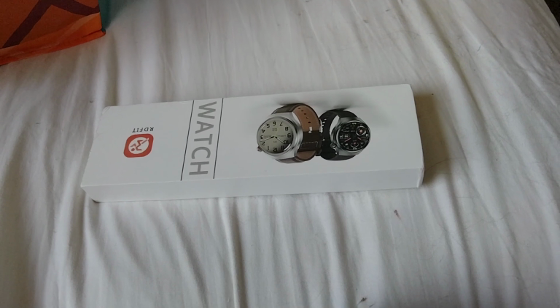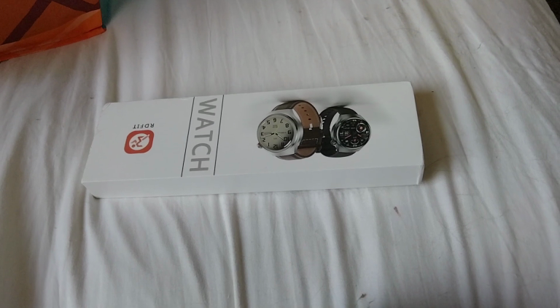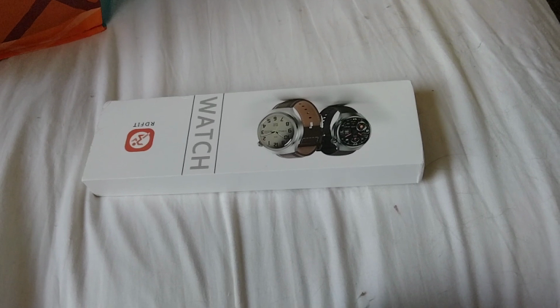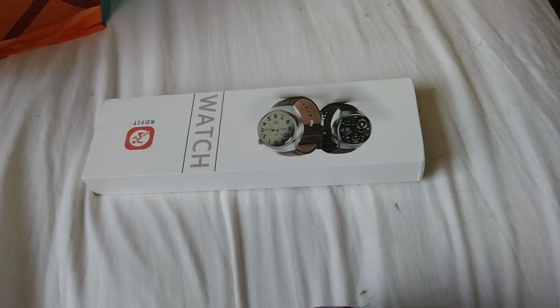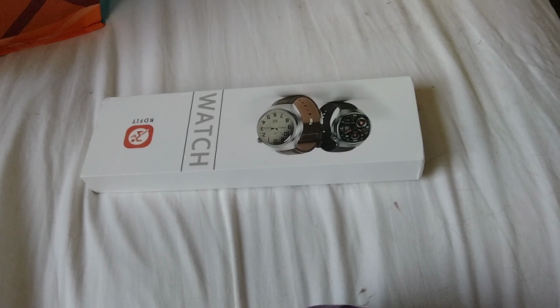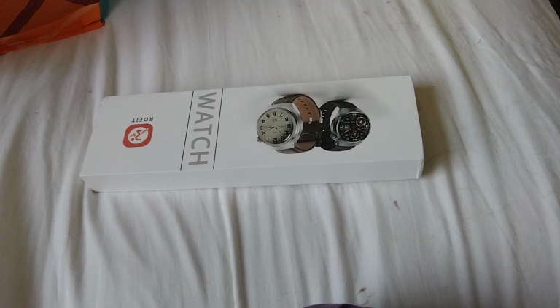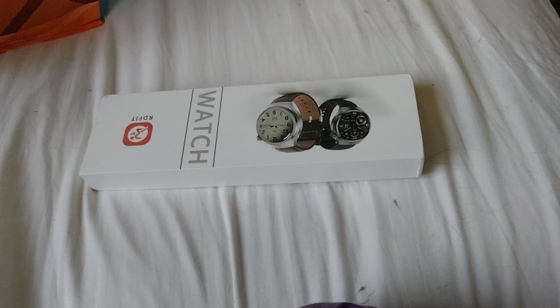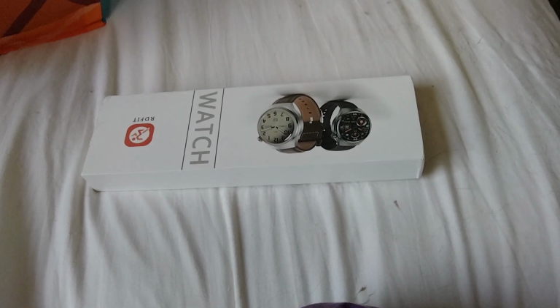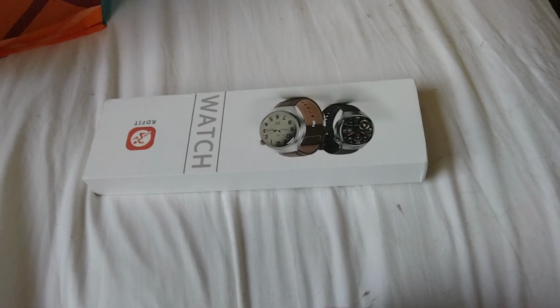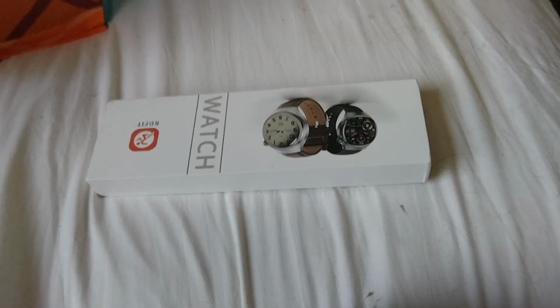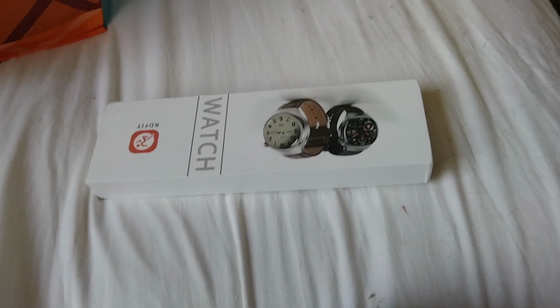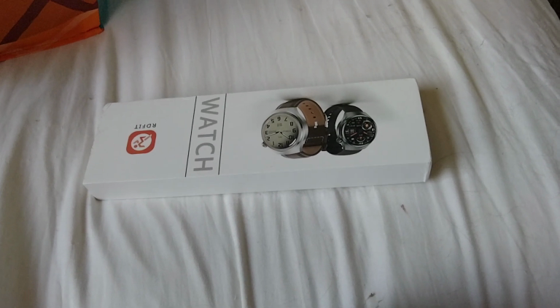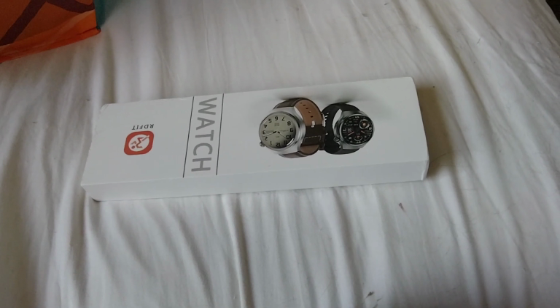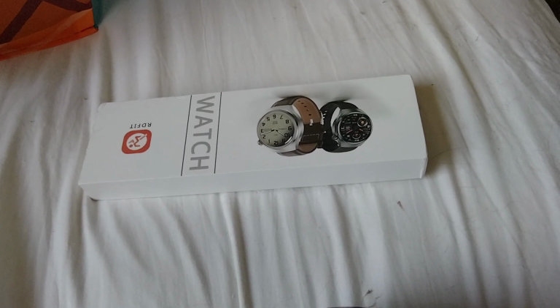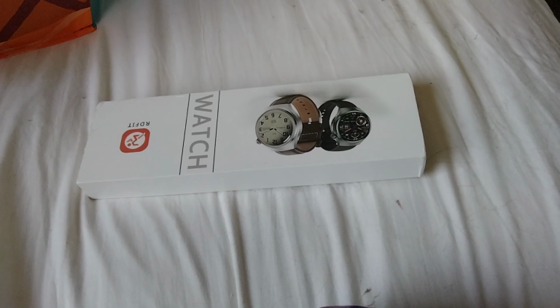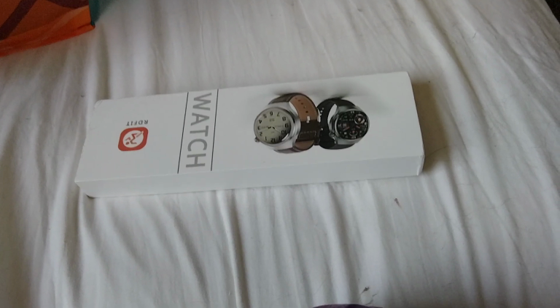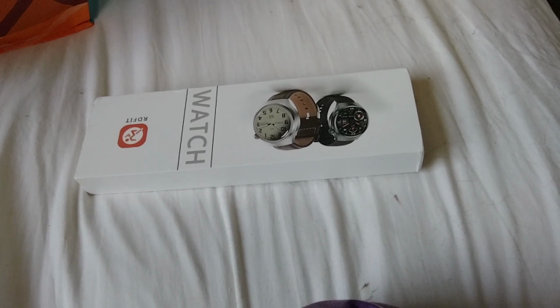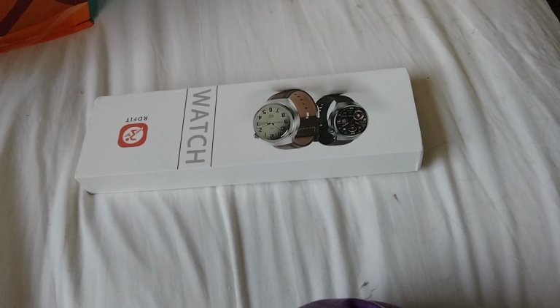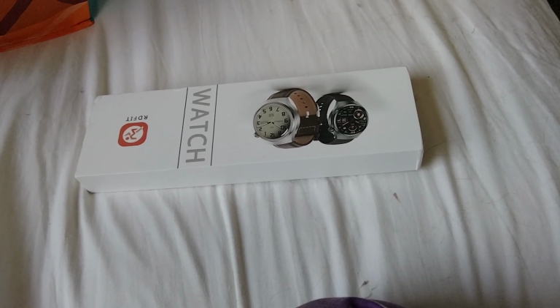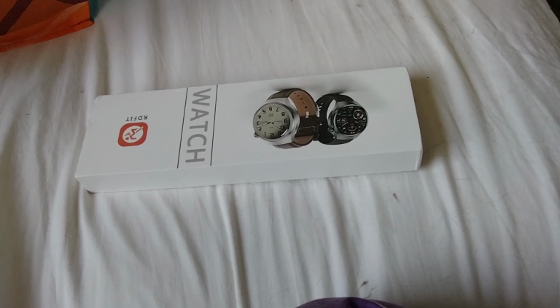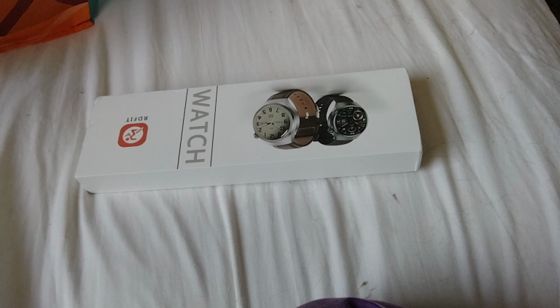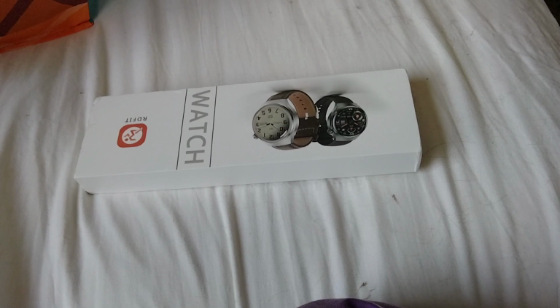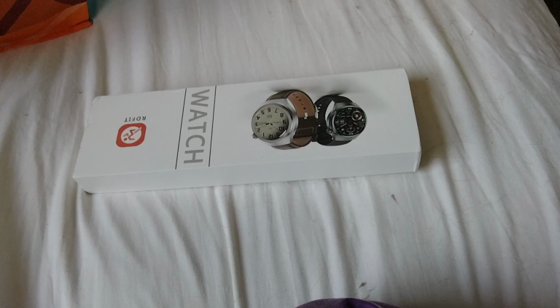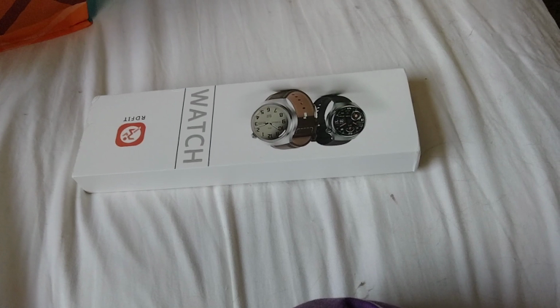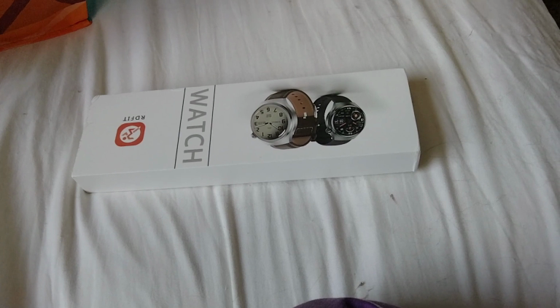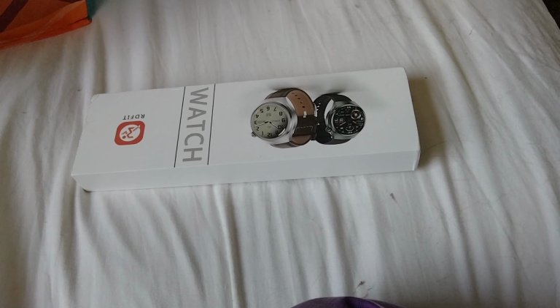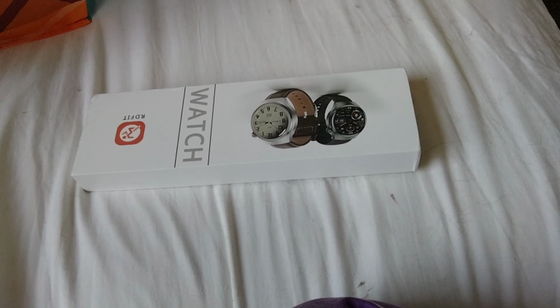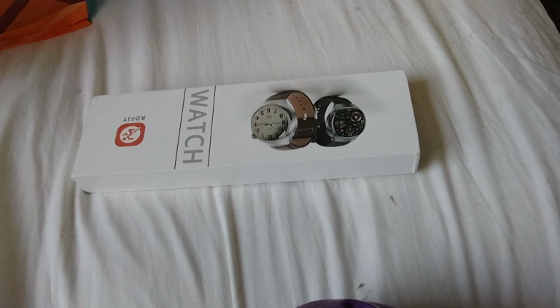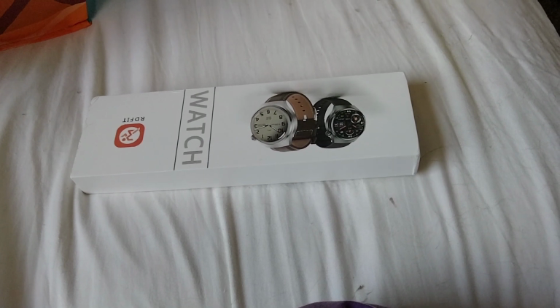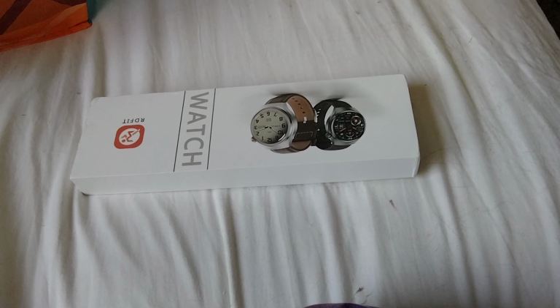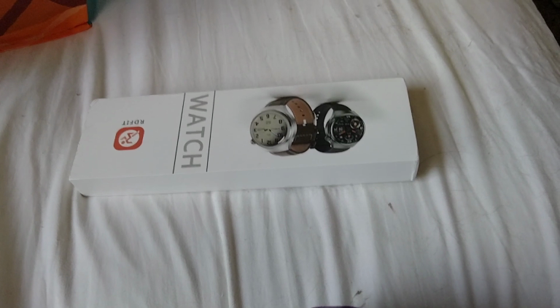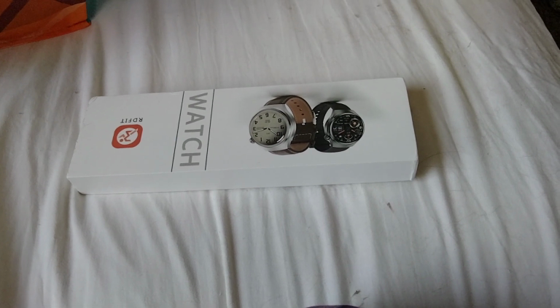Good afternoon, my YouTube family and friends. It's me, Larry from LJ's Unboxing, and I've got another video.